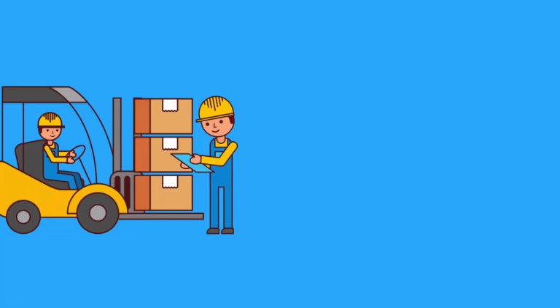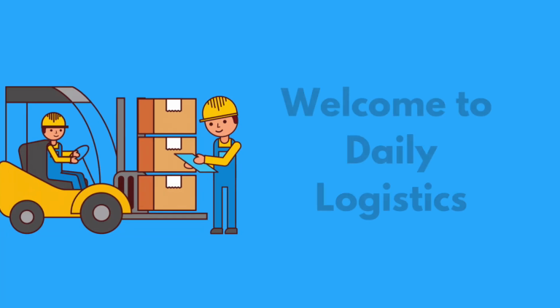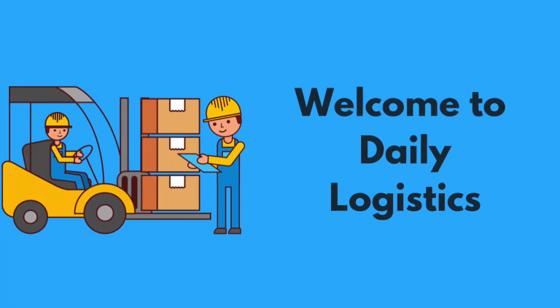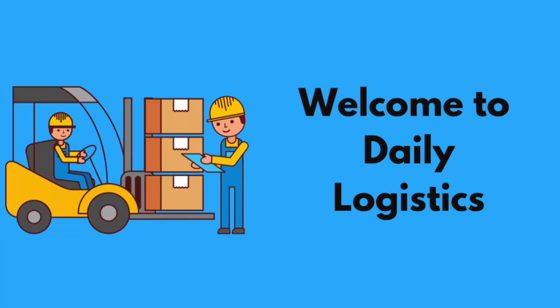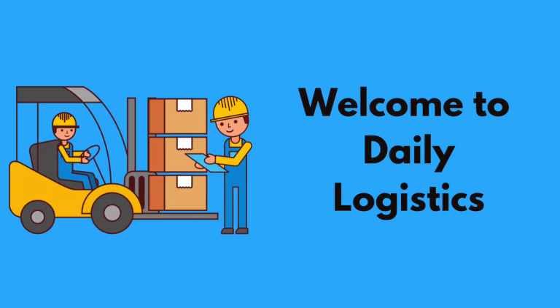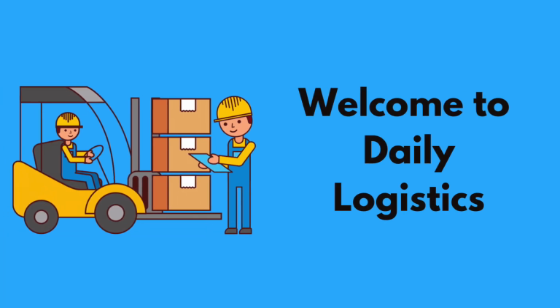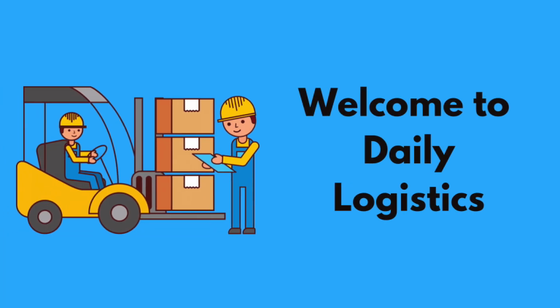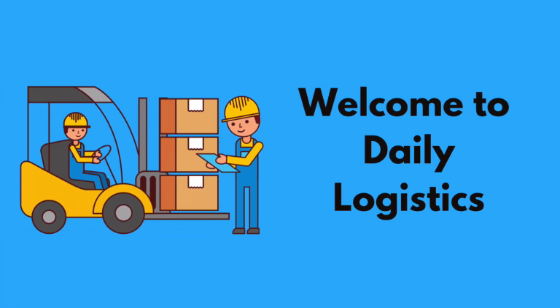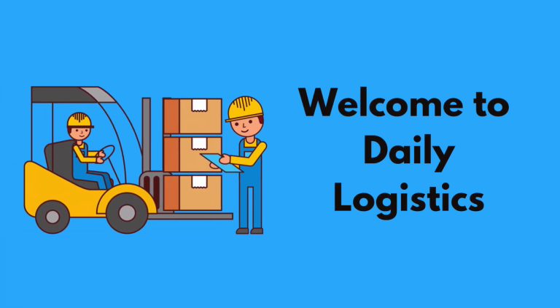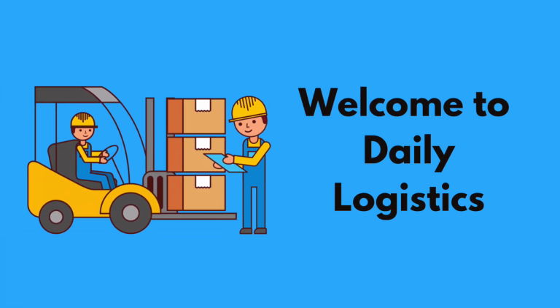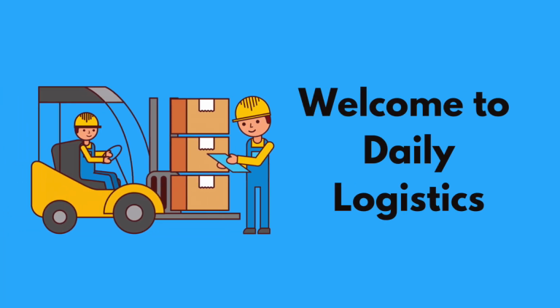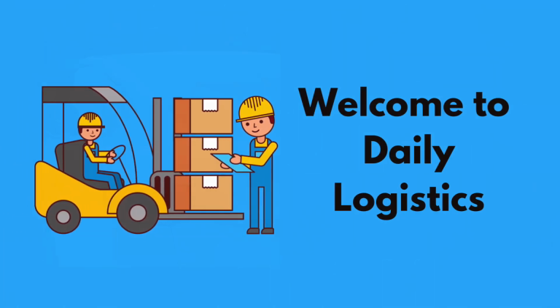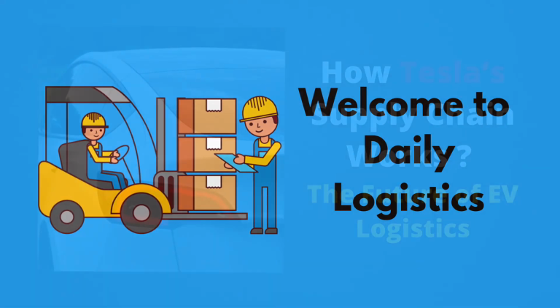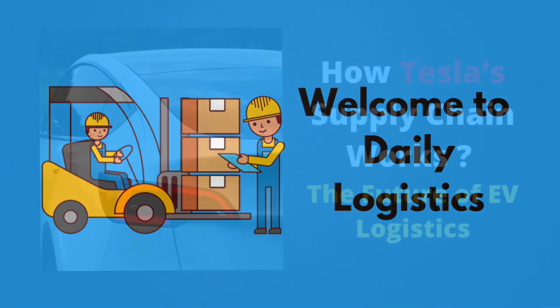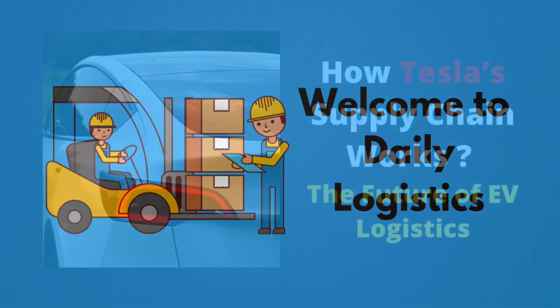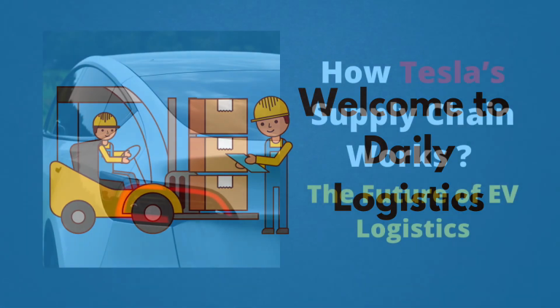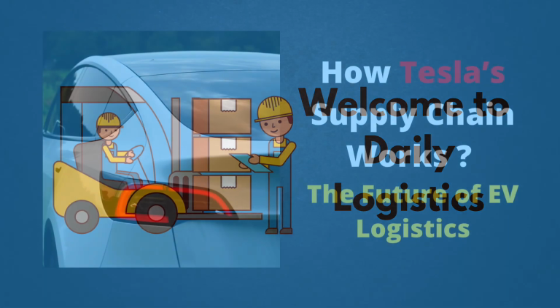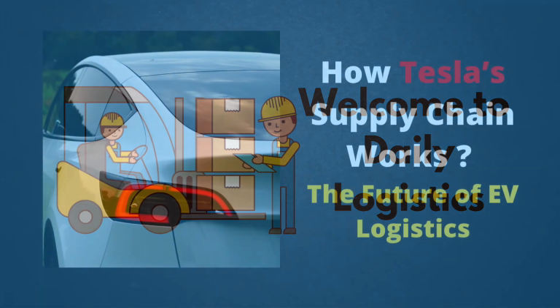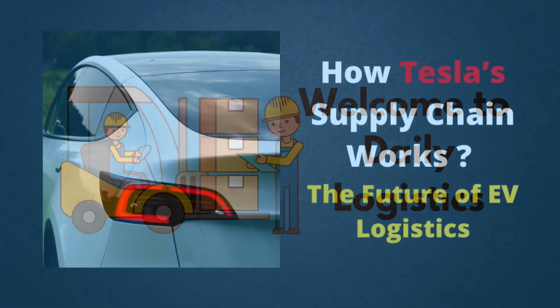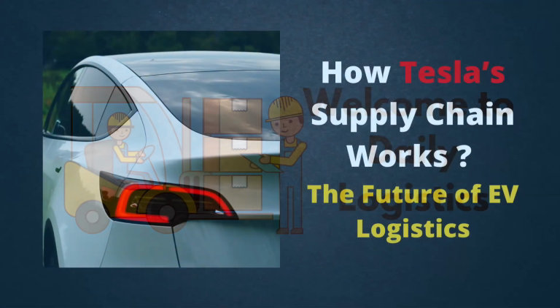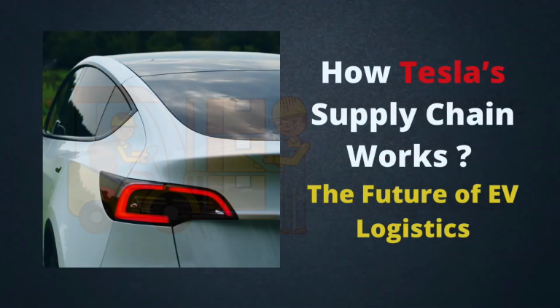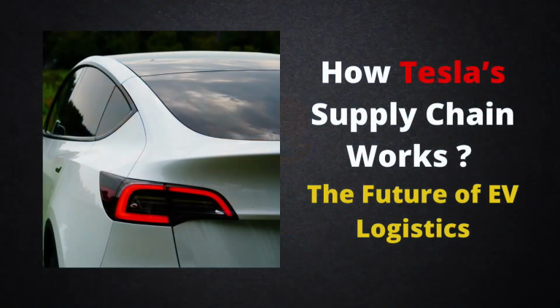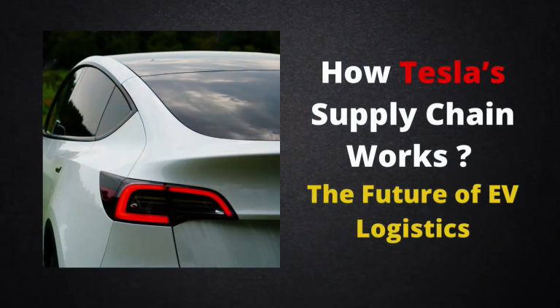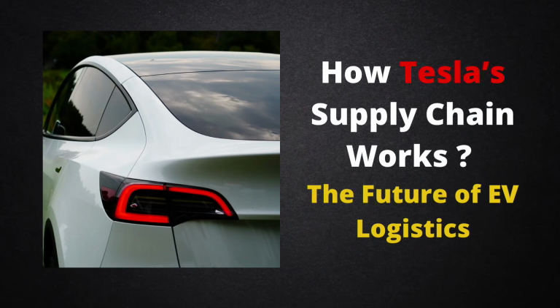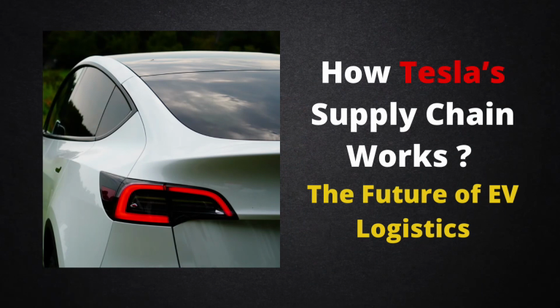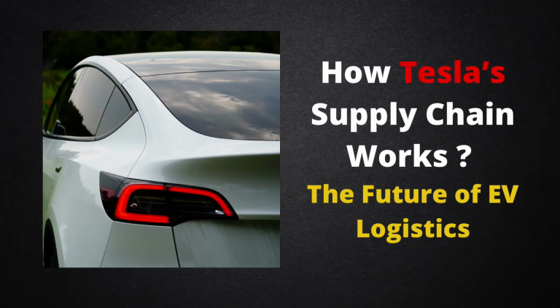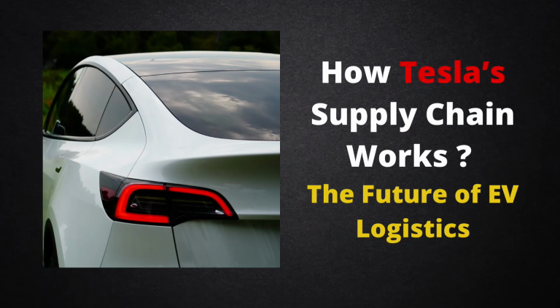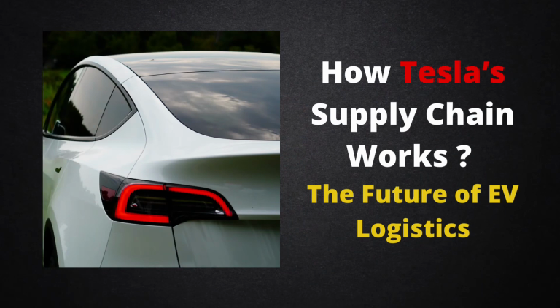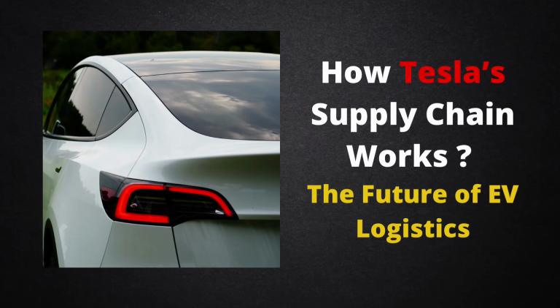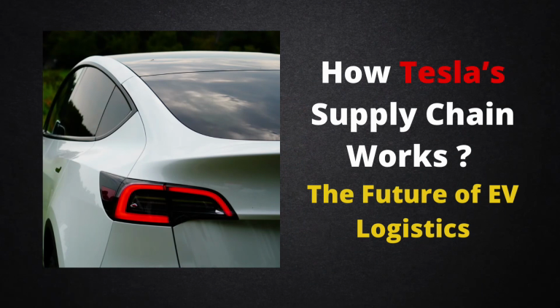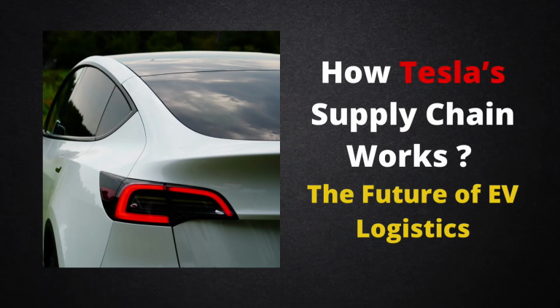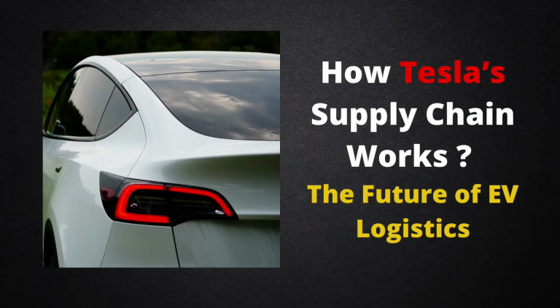Welcome to Daily Logistics. In this video, we are going to talk about how Tesla's supply chain works. Without further ado, let's get started.